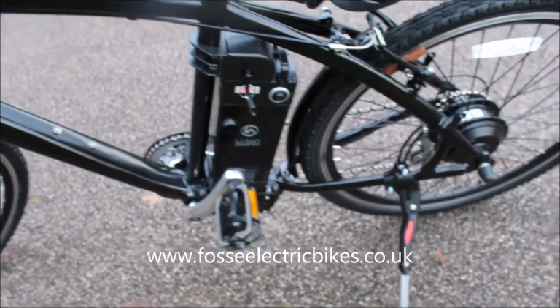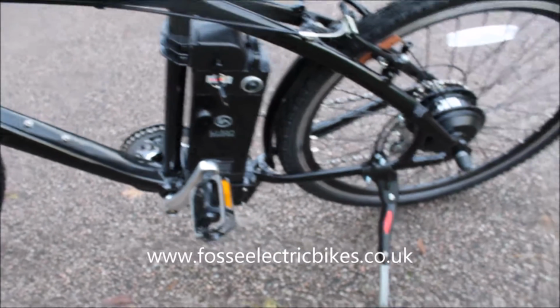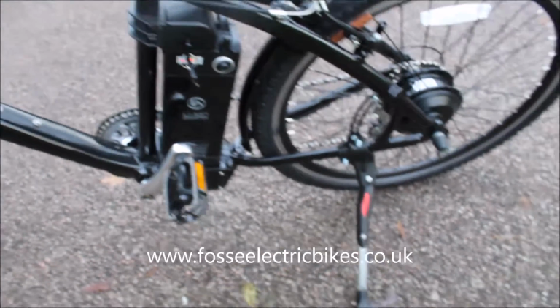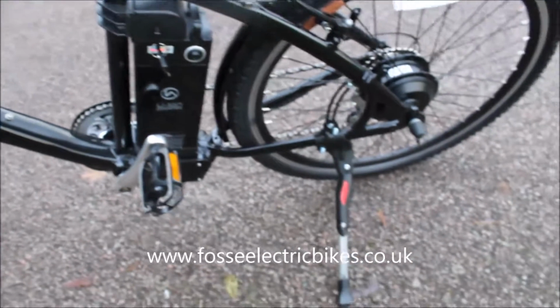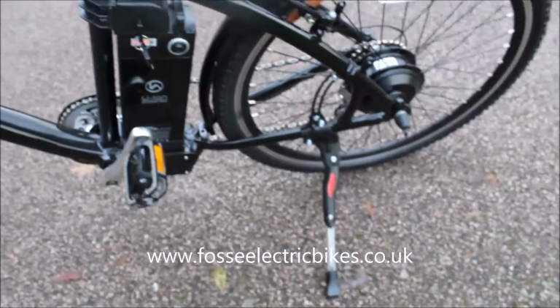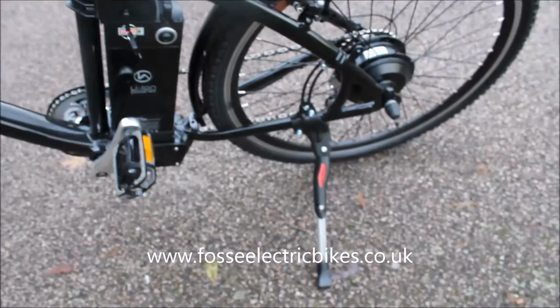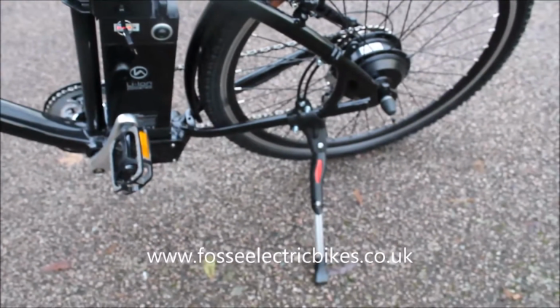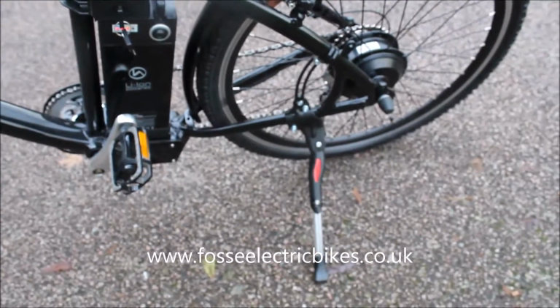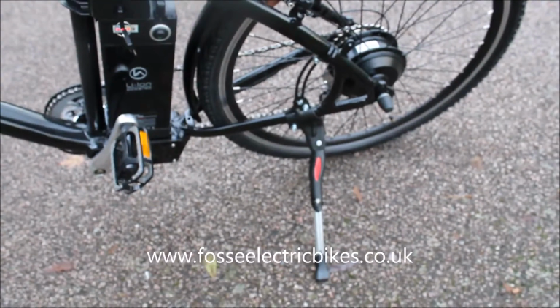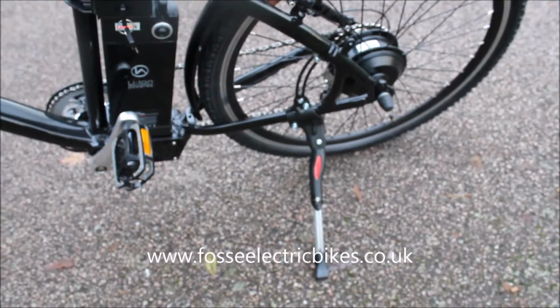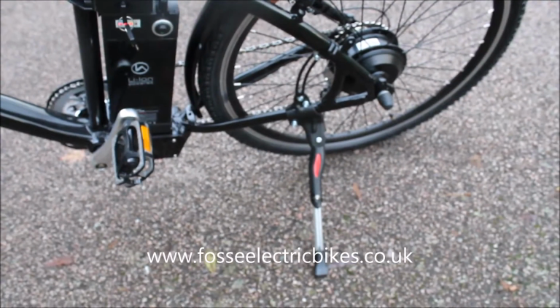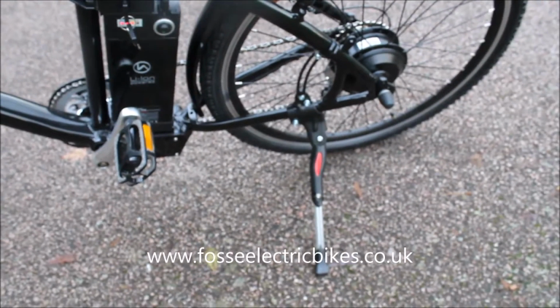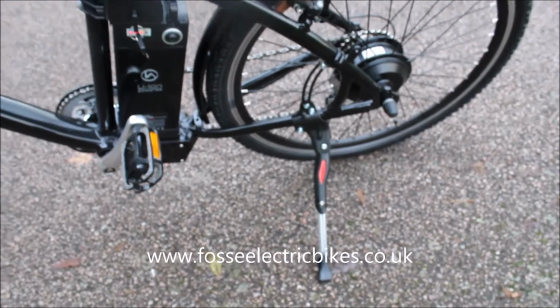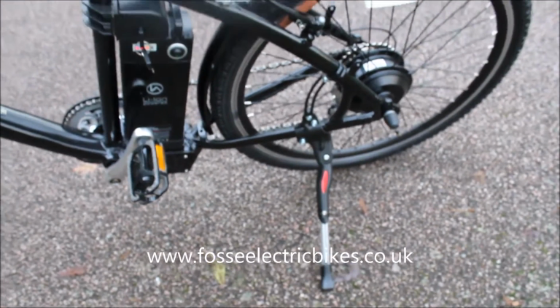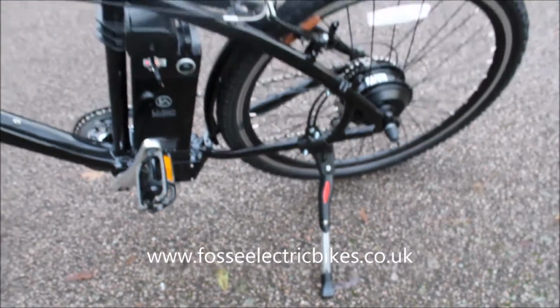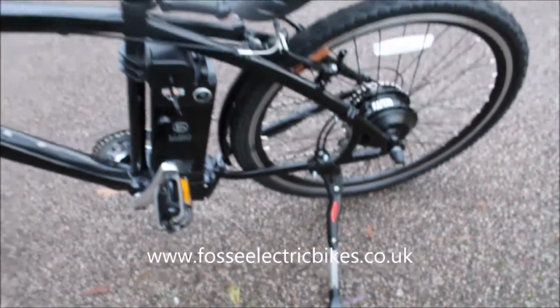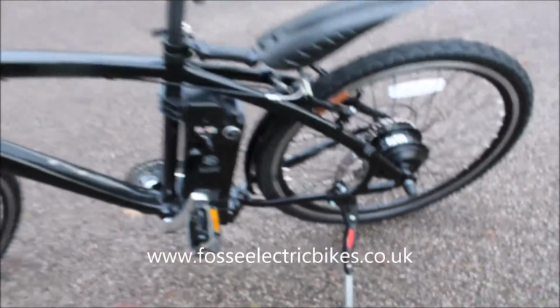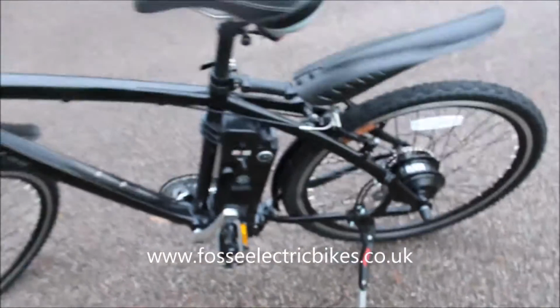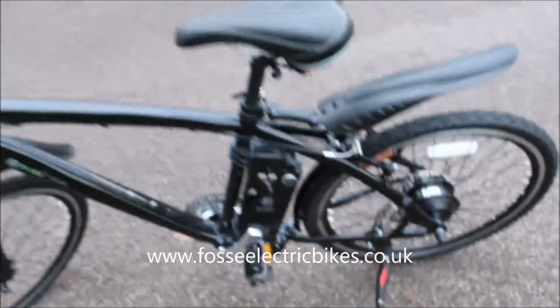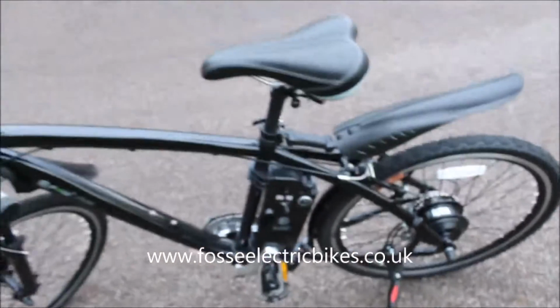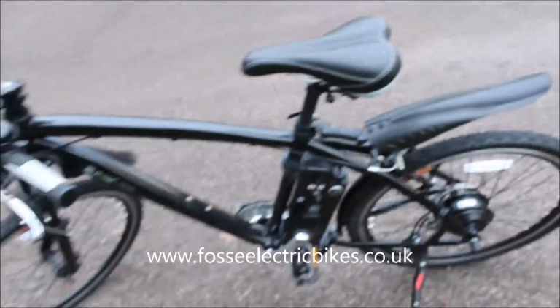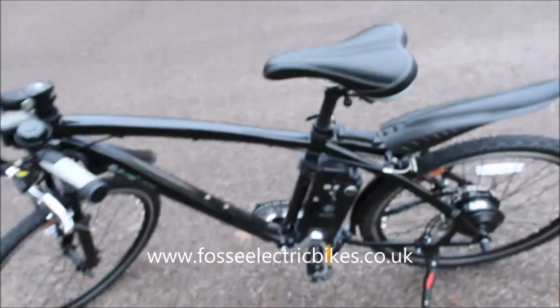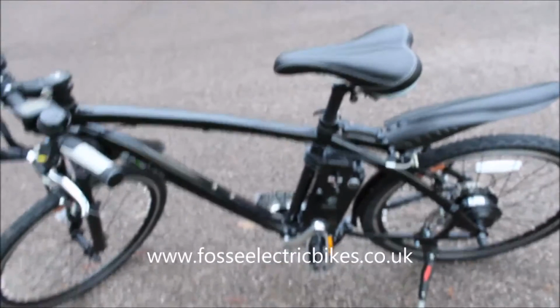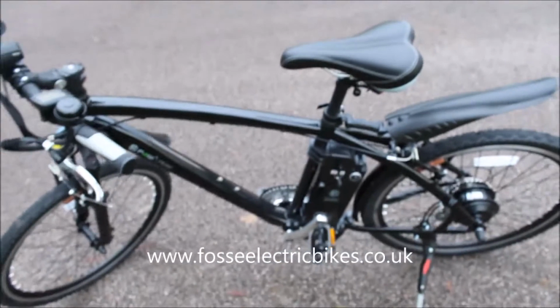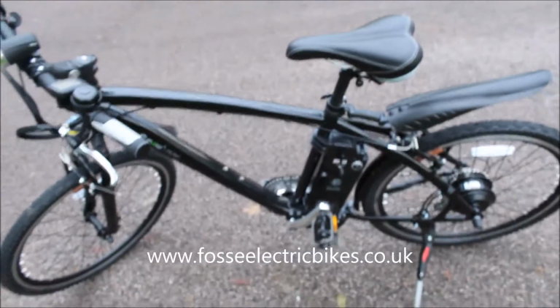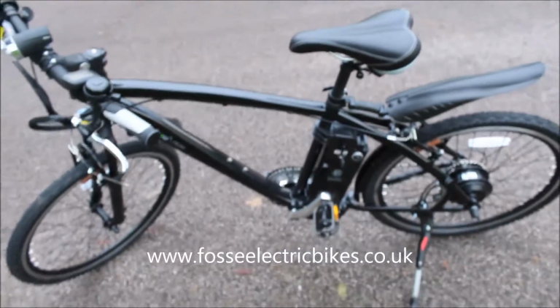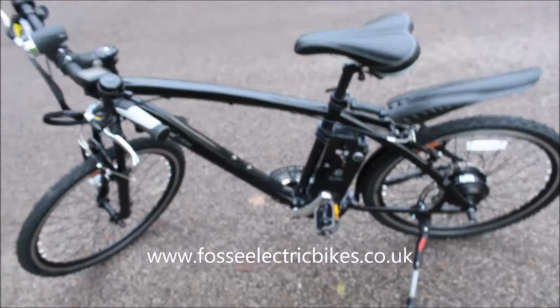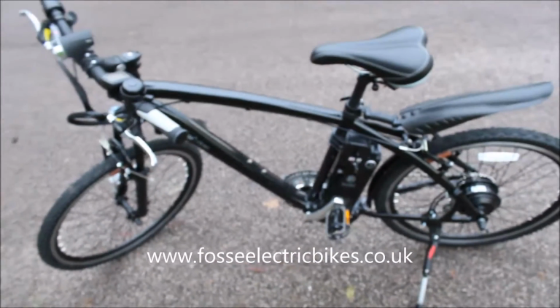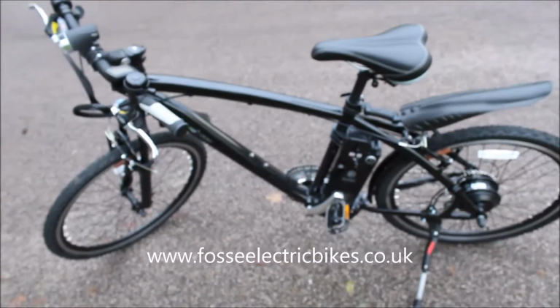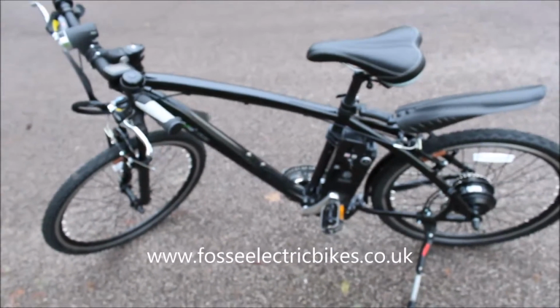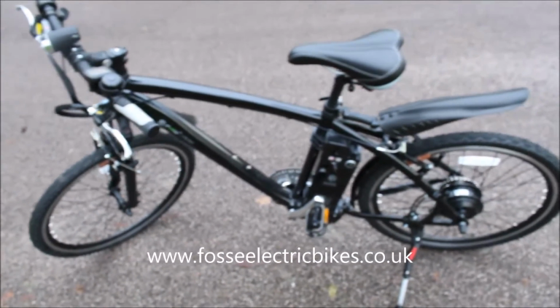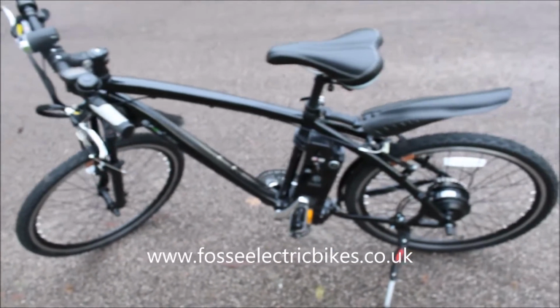Coming down this side of the bike, we've got your 36 volt 9 amp battery and that's a Panasonic battery. We've also got the kickstand, and everything that you see on this bike is included in the price of the bike.